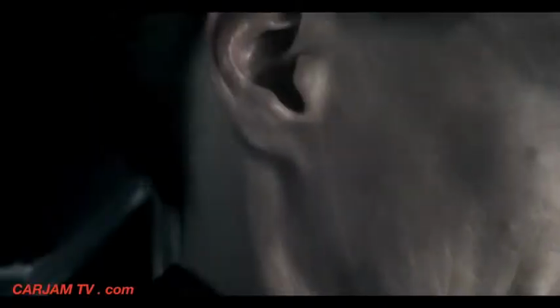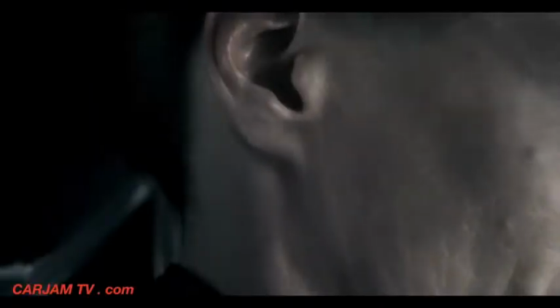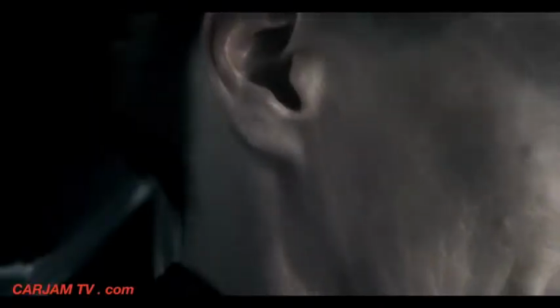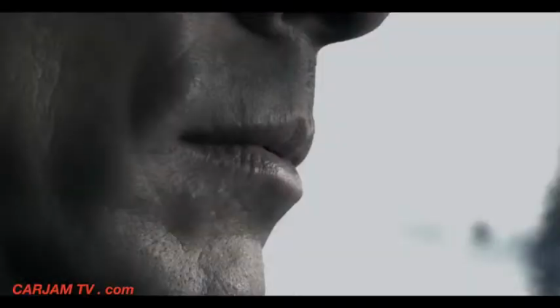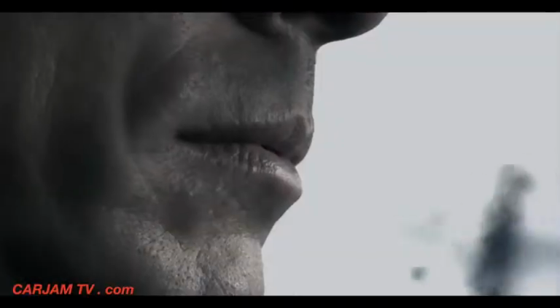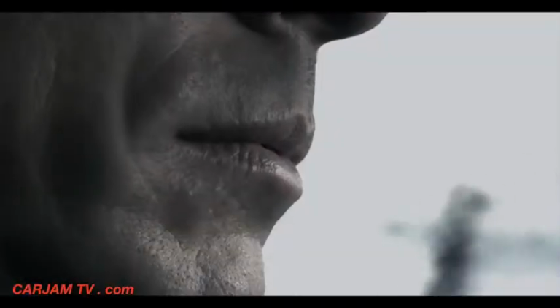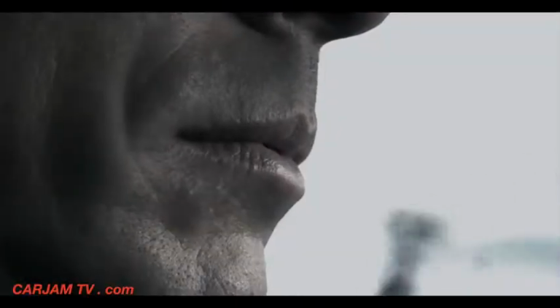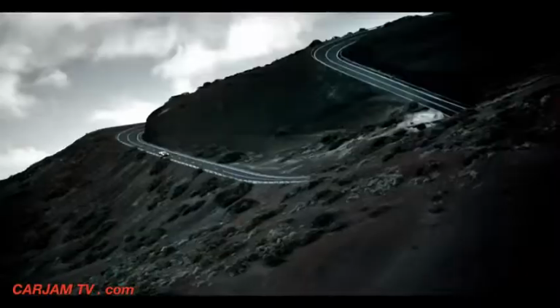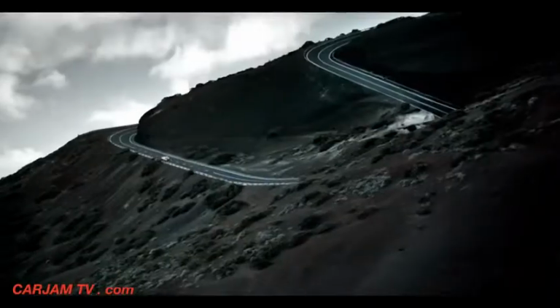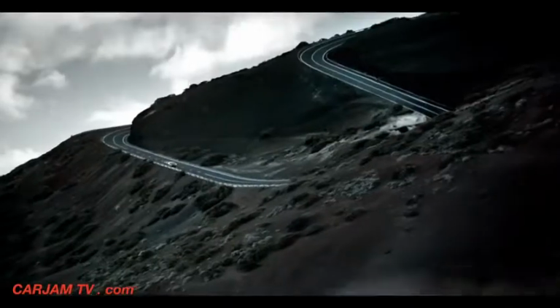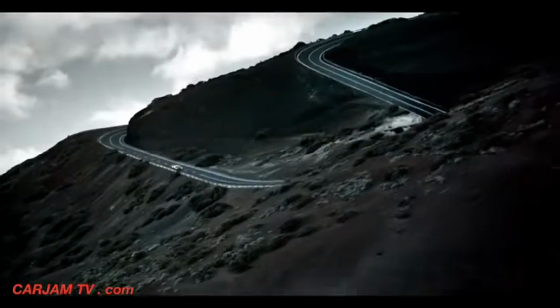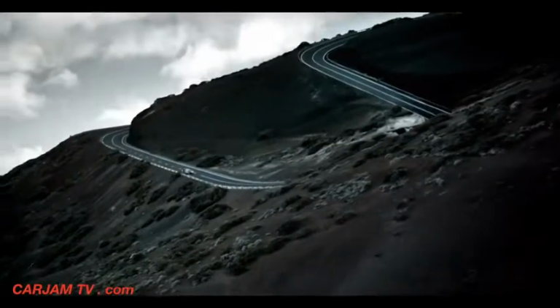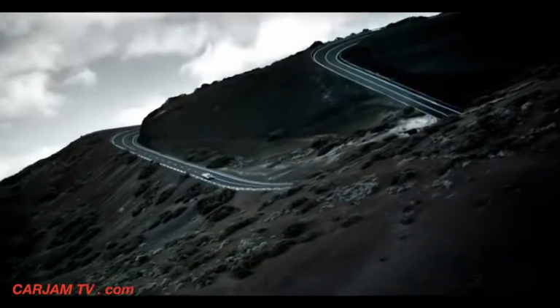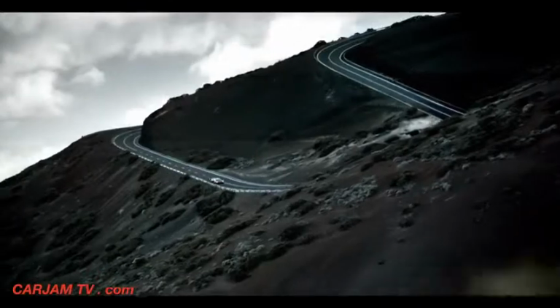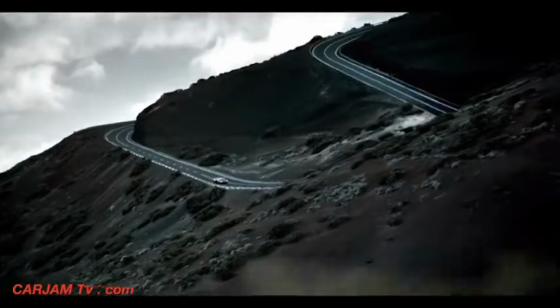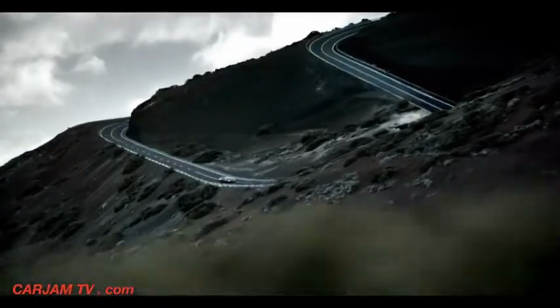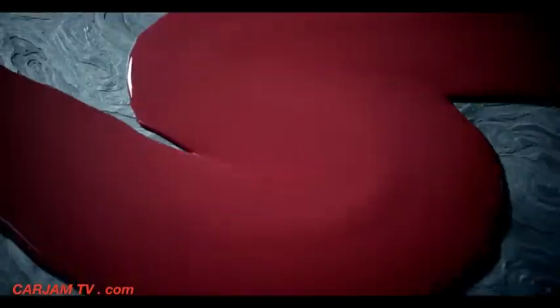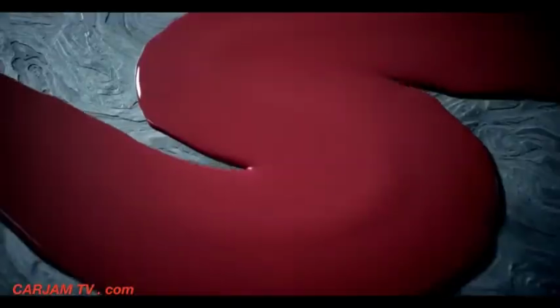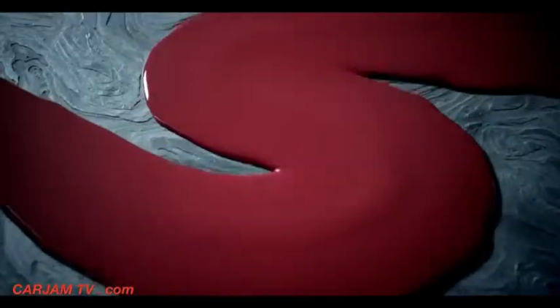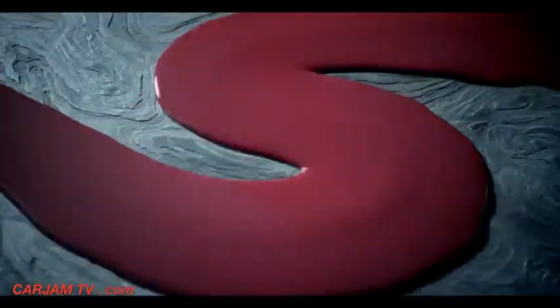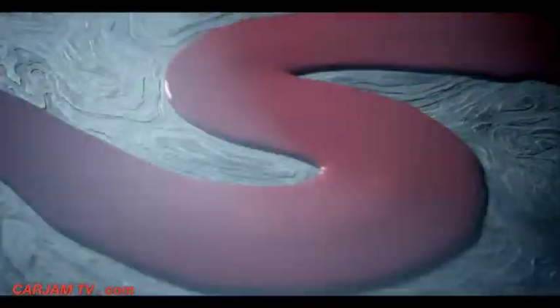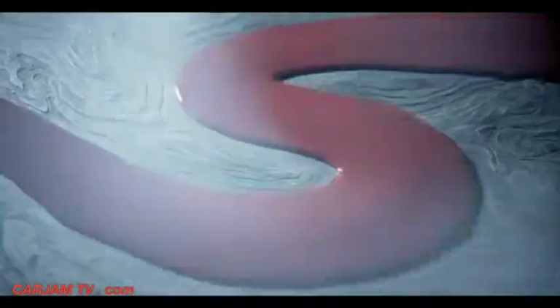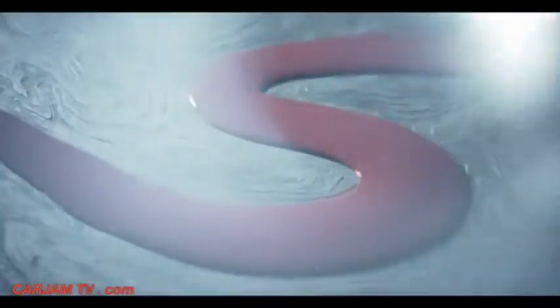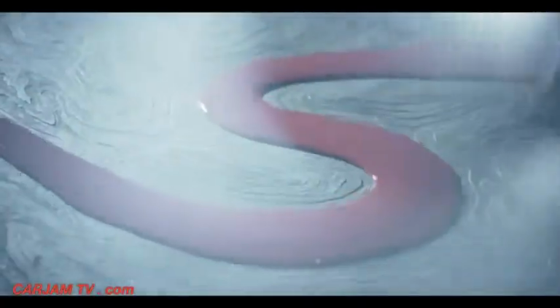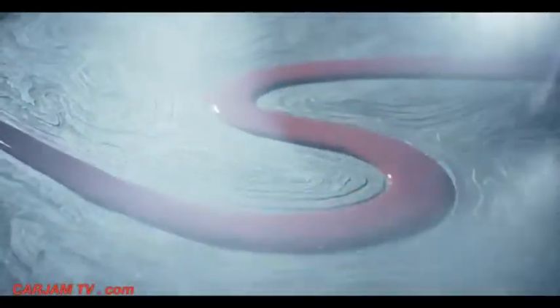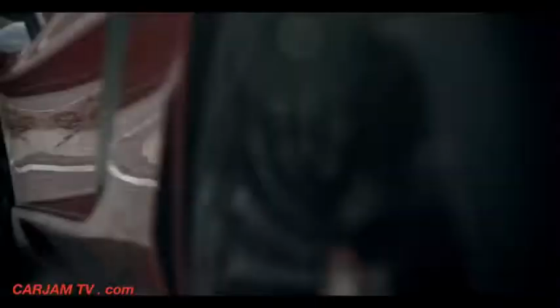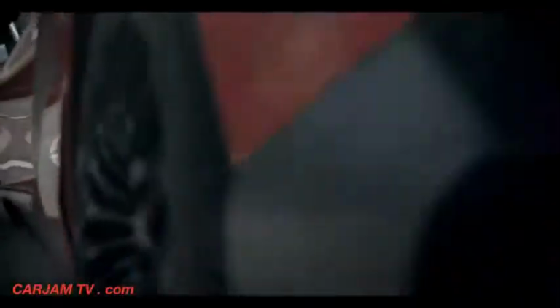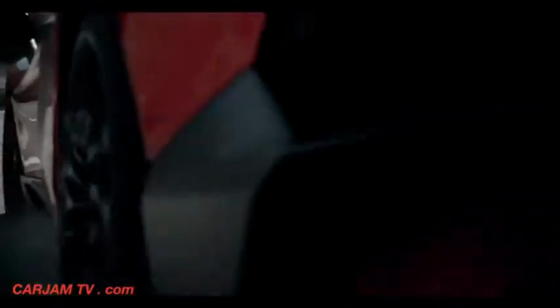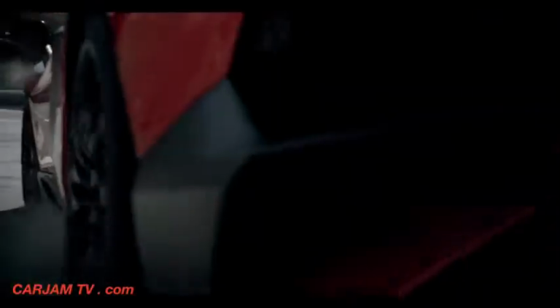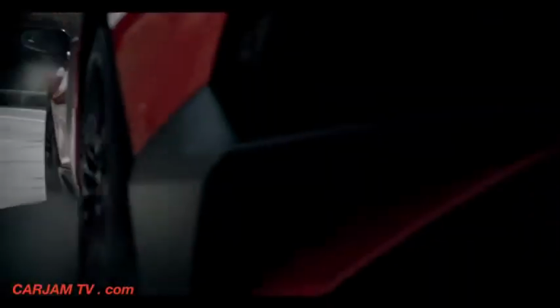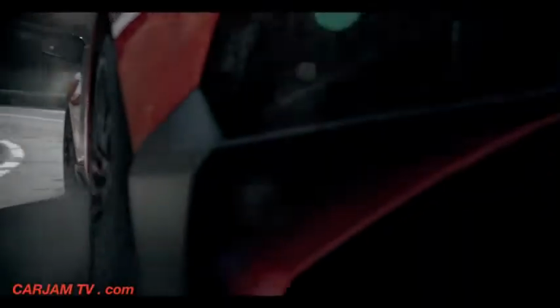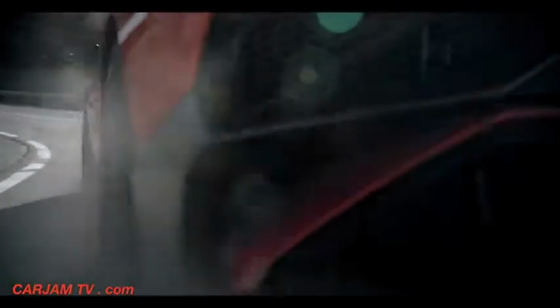Final test. The Savage S-Bend. Objective: optimize extreme apex for record time.